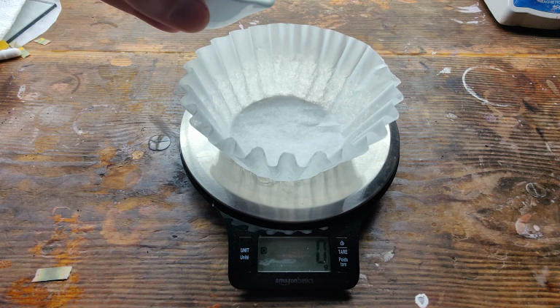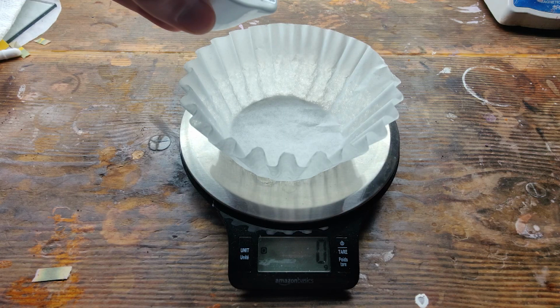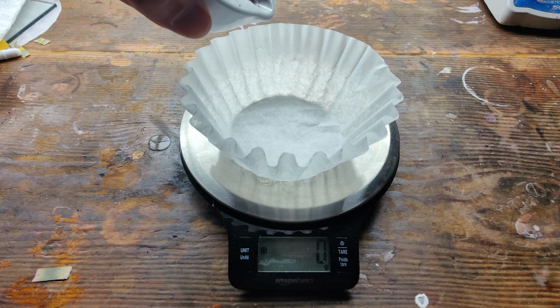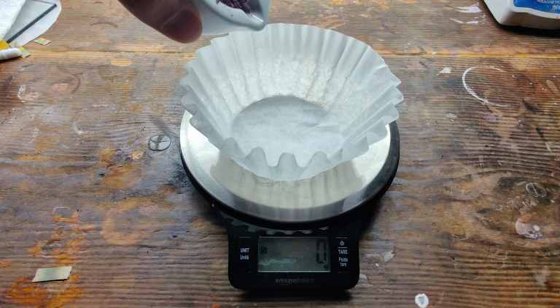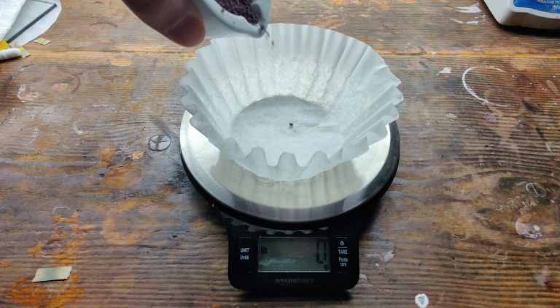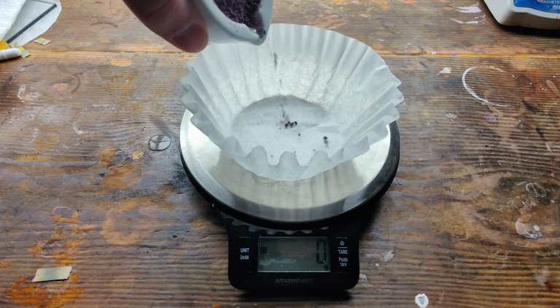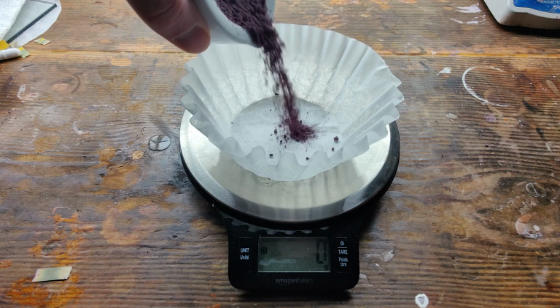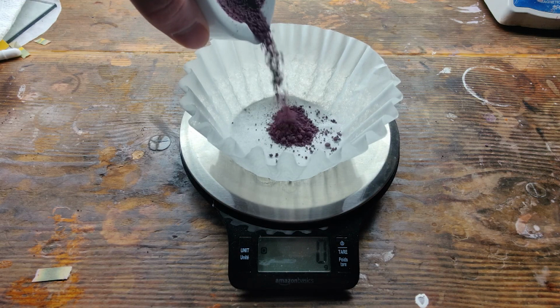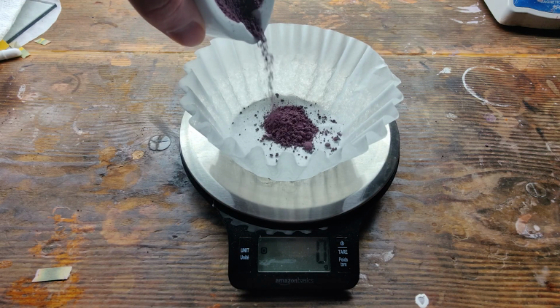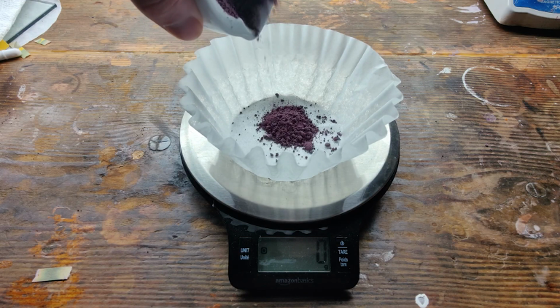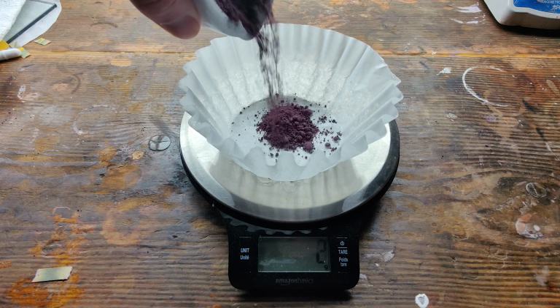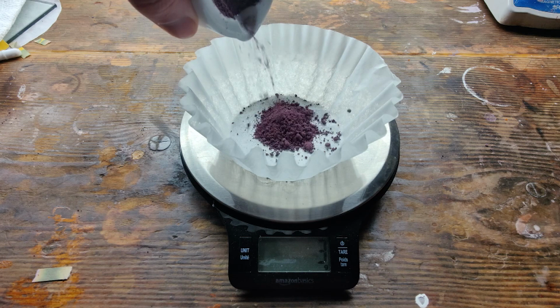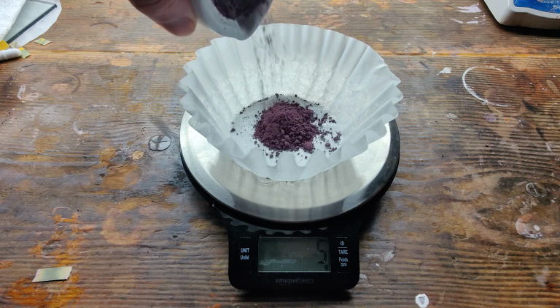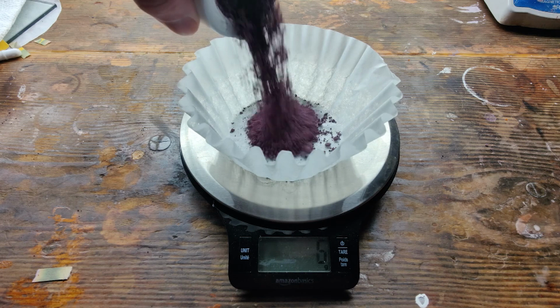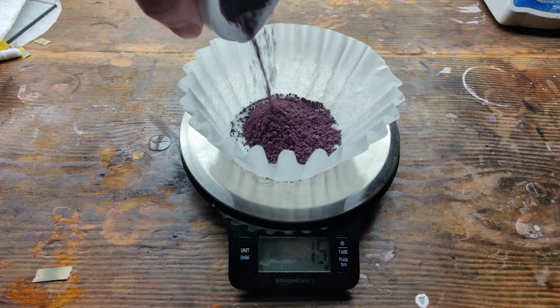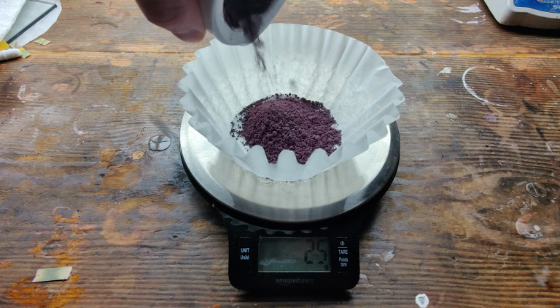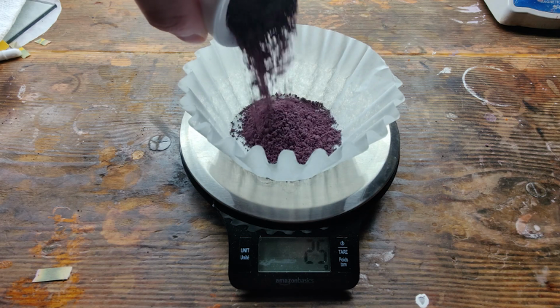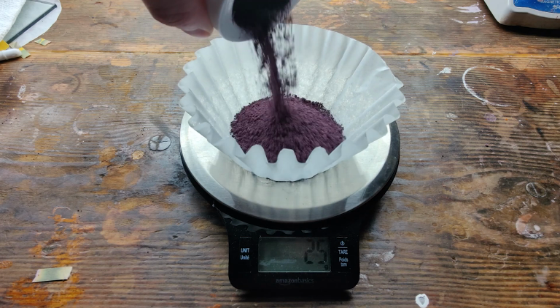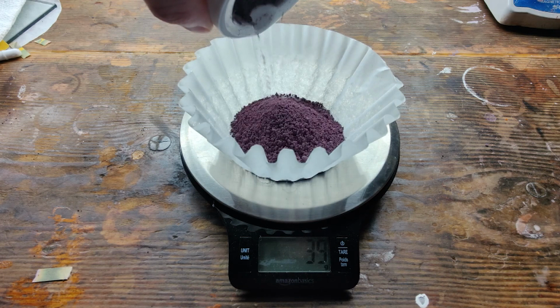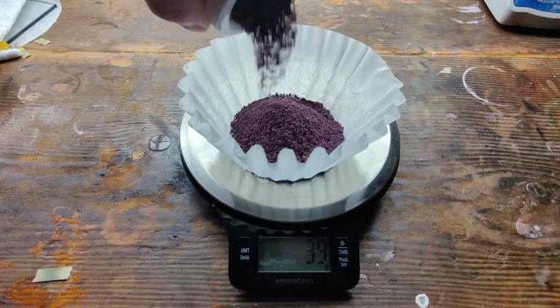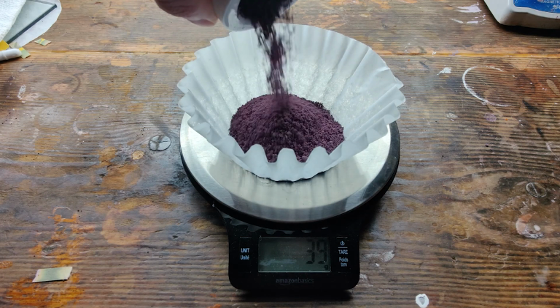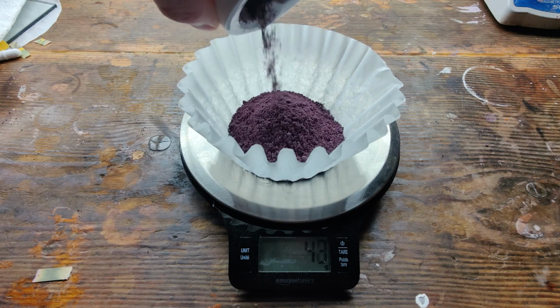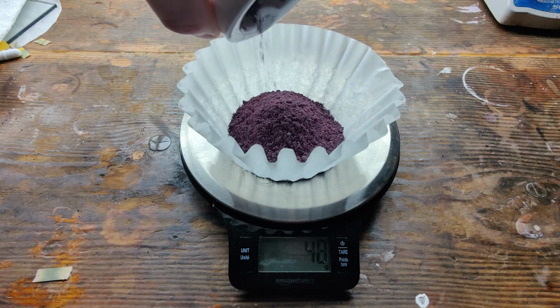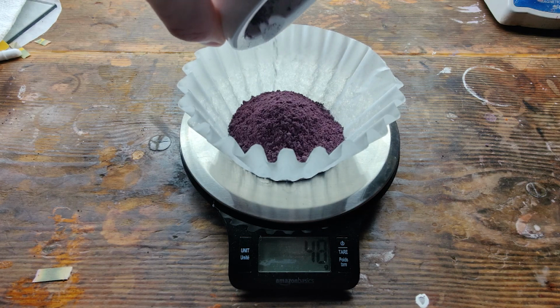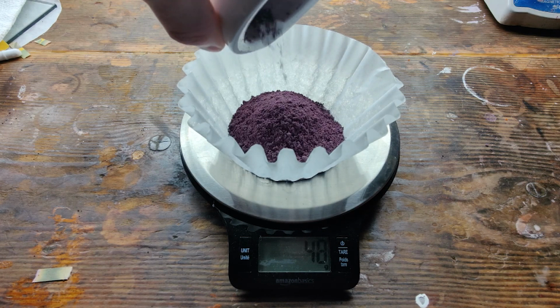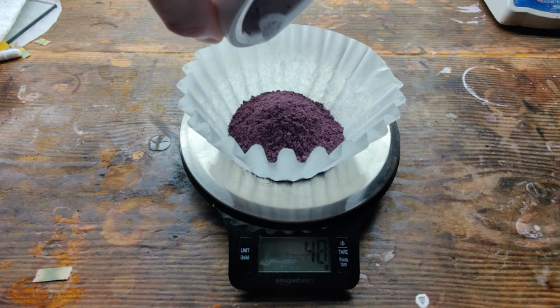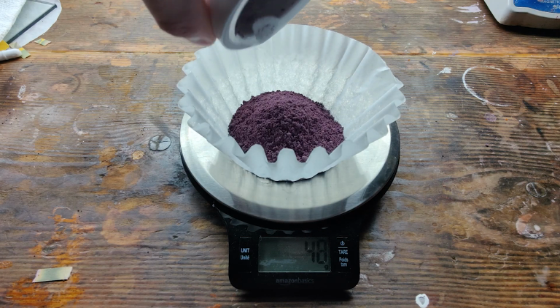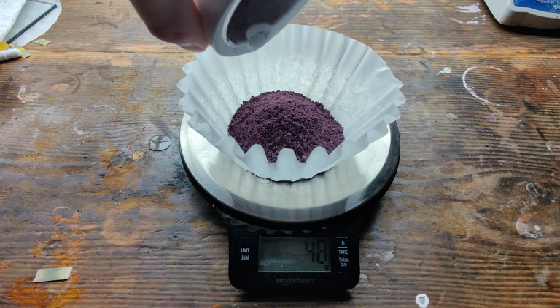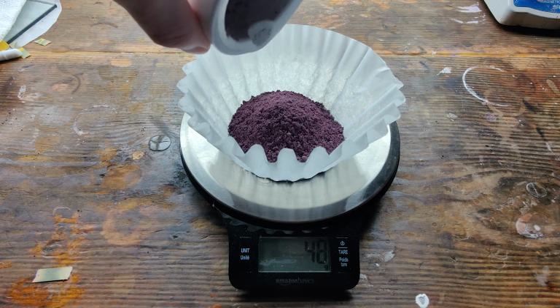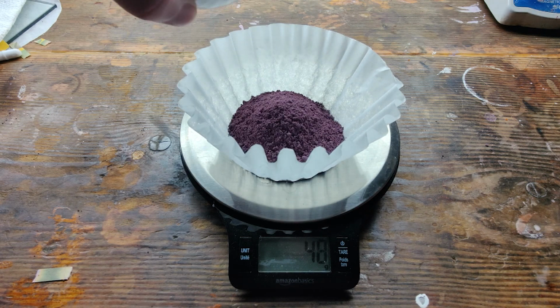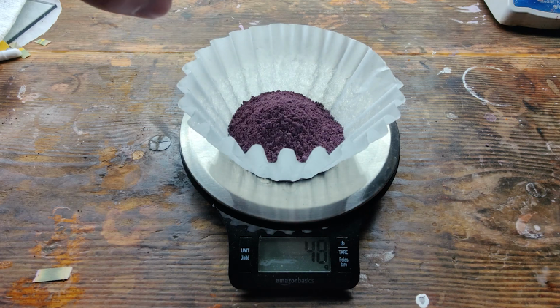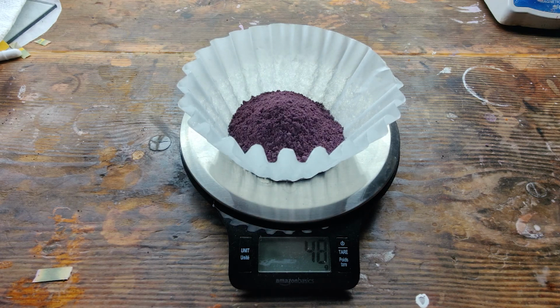In the end, I was left with 48 grams of a dark purple cobalt carbonate and a perfect precursor to other cobalt salts.